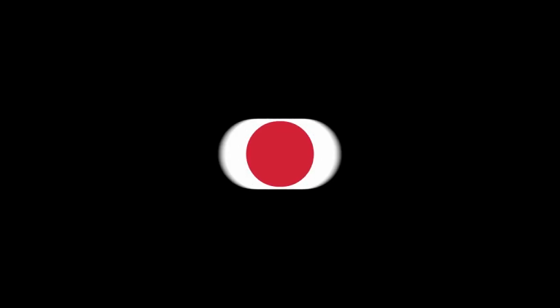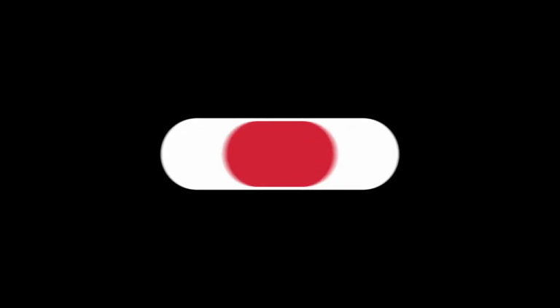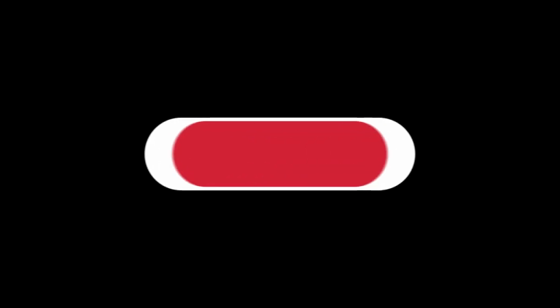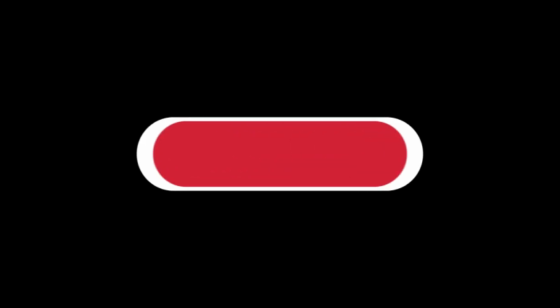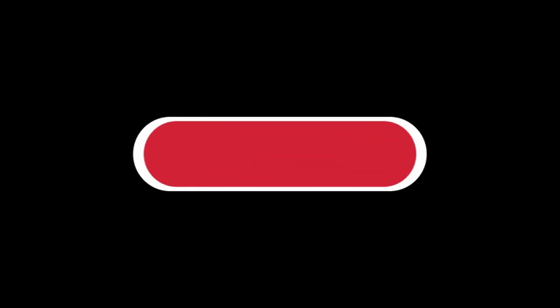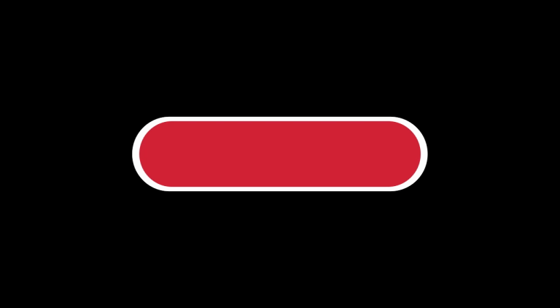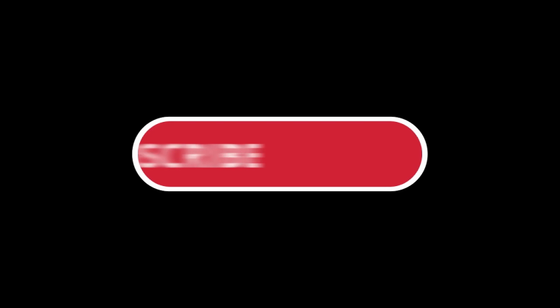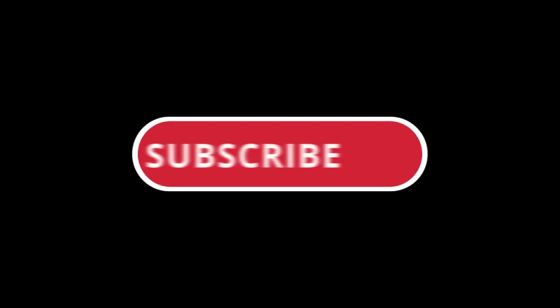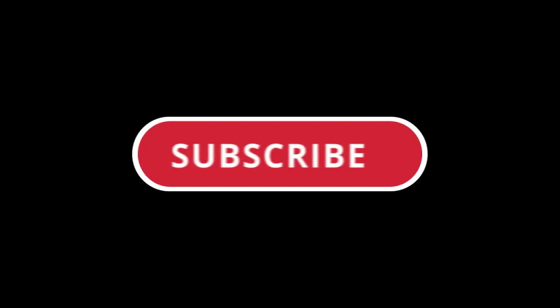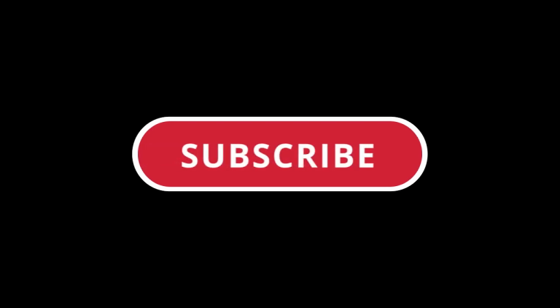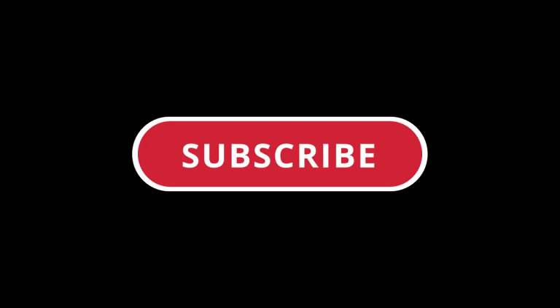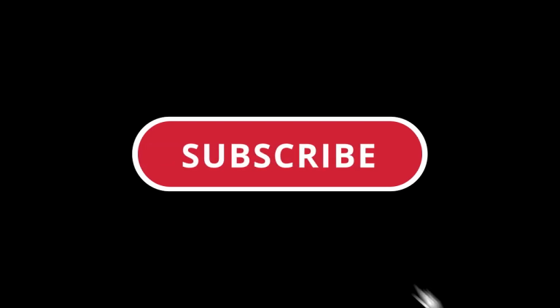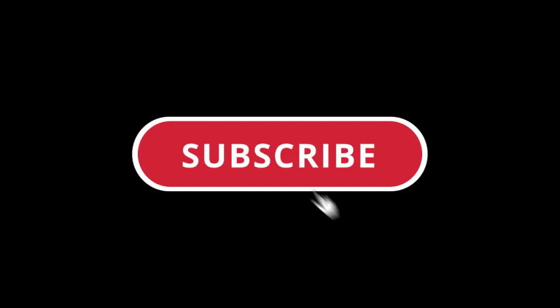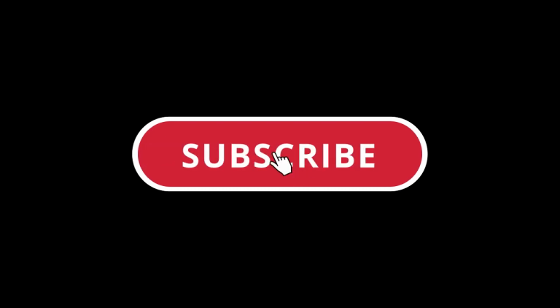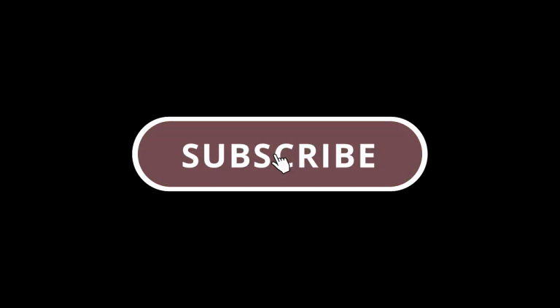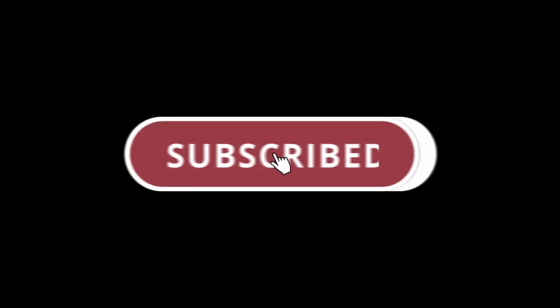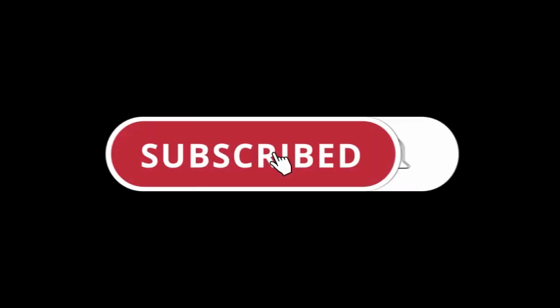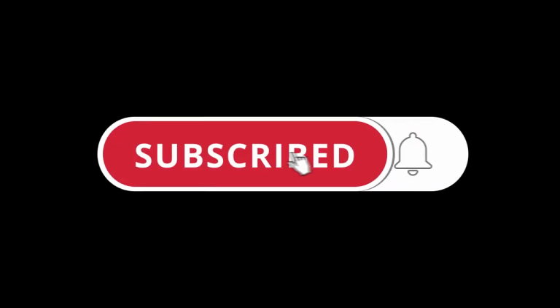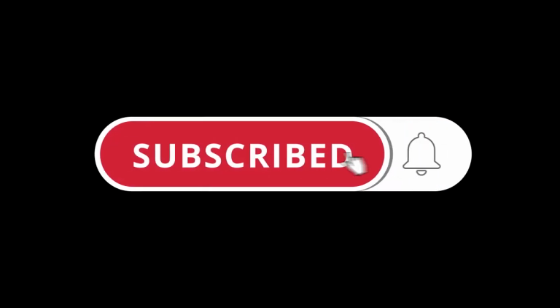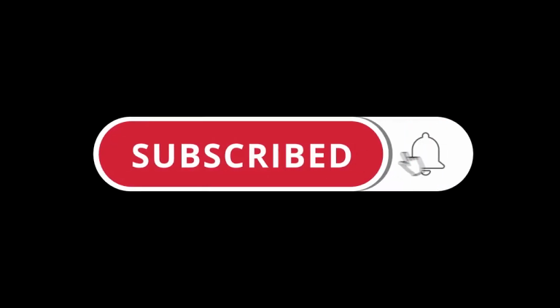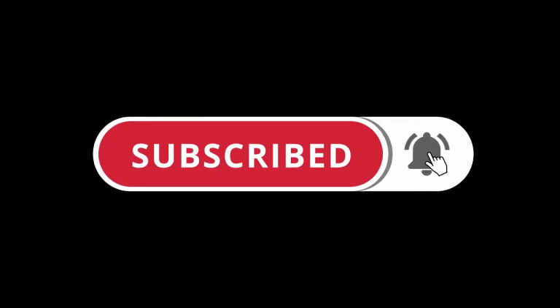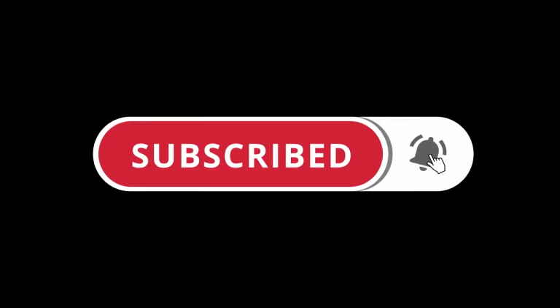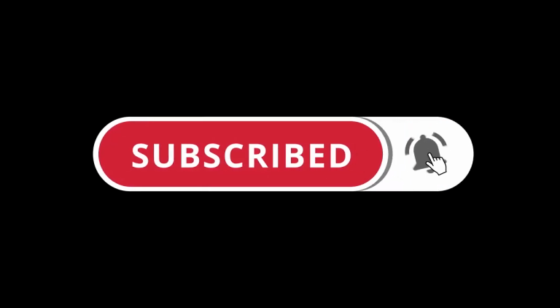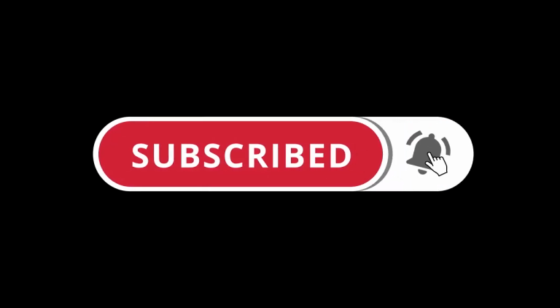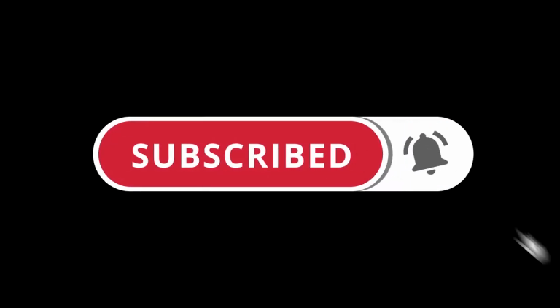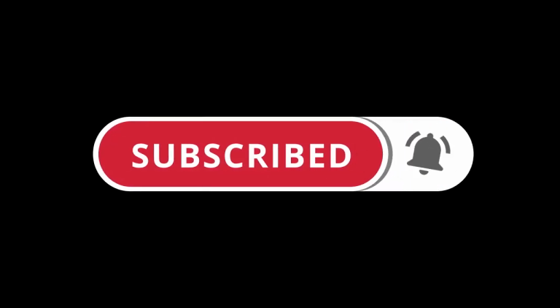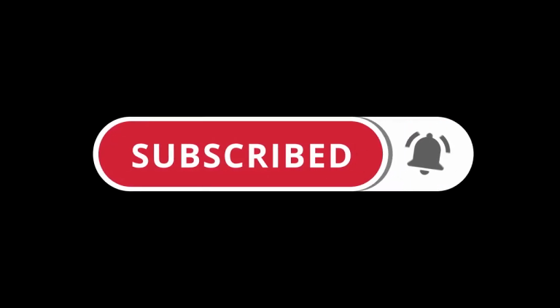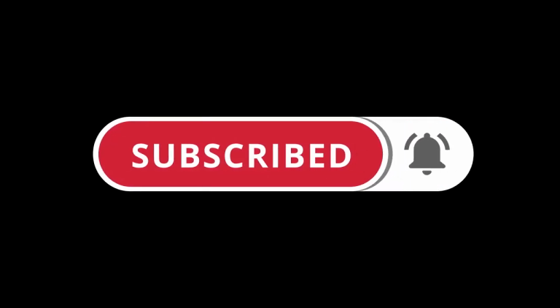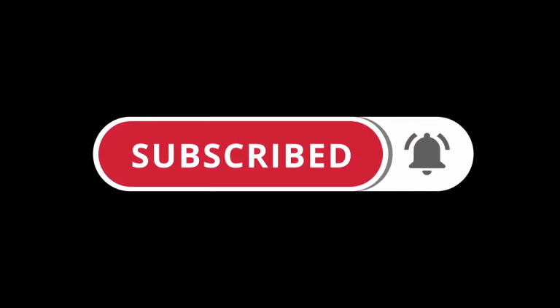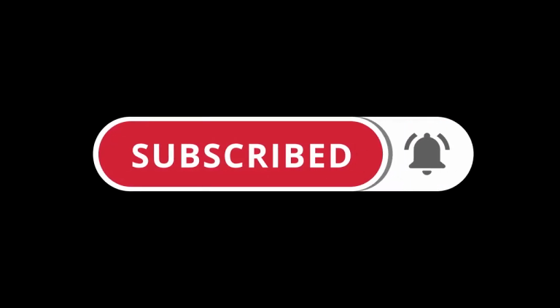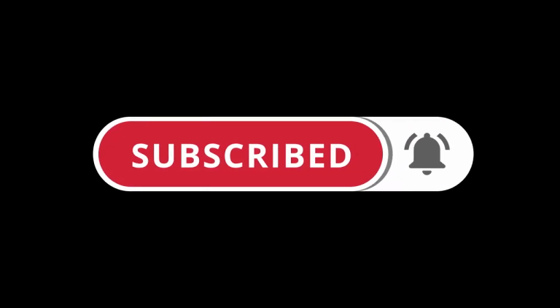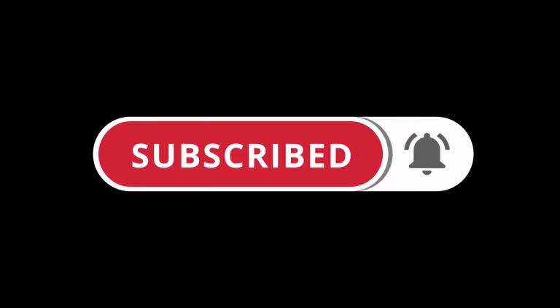Before you leave, don't forget to like, comment, share, and subscribe.